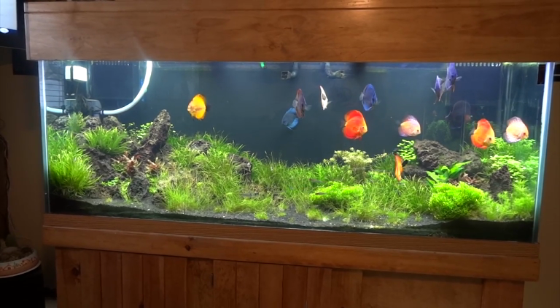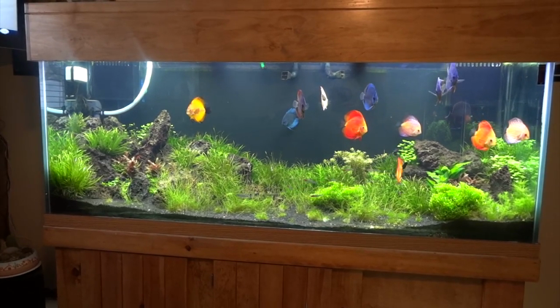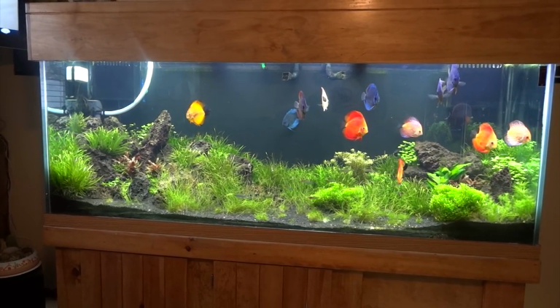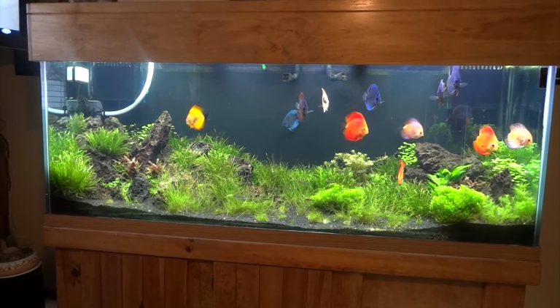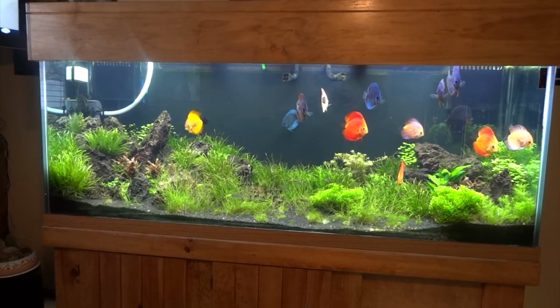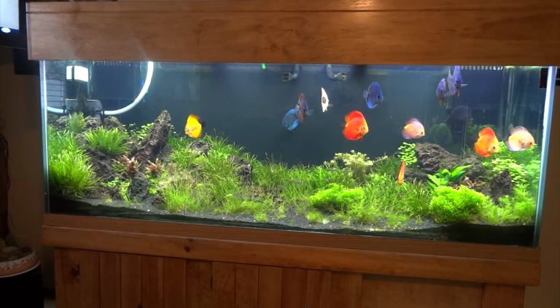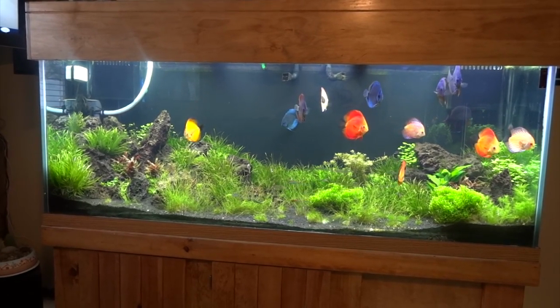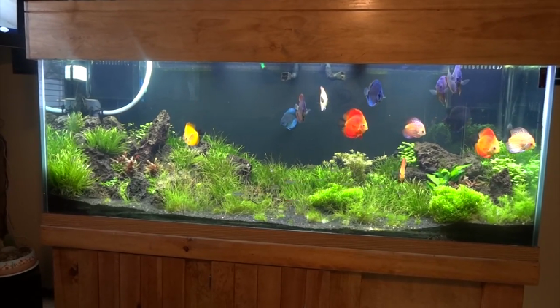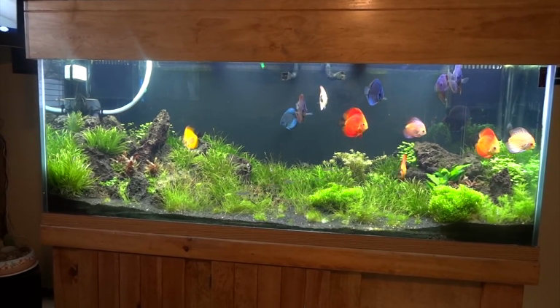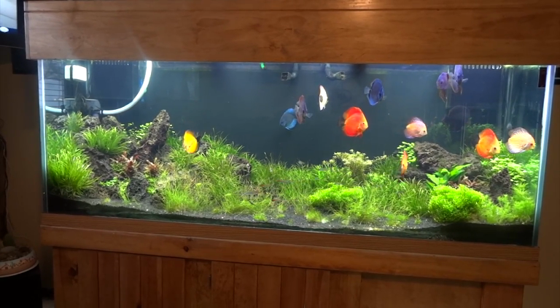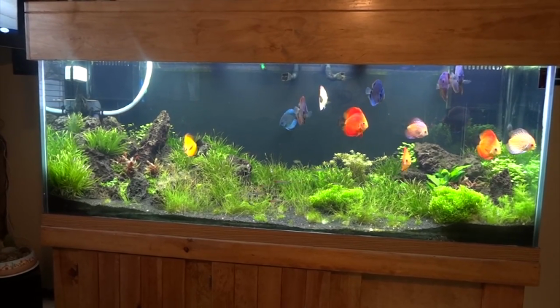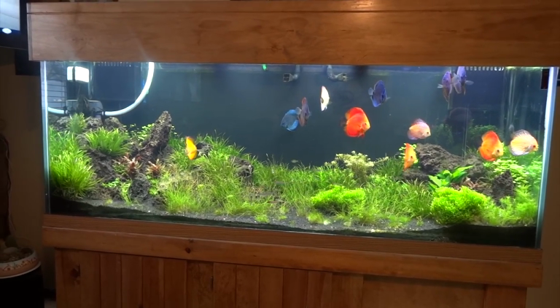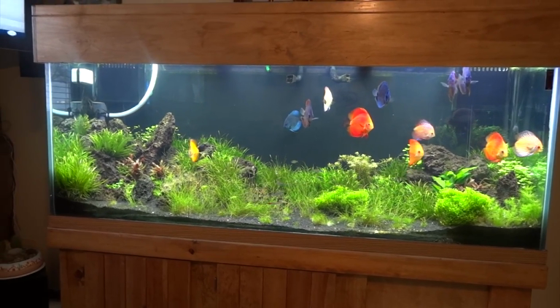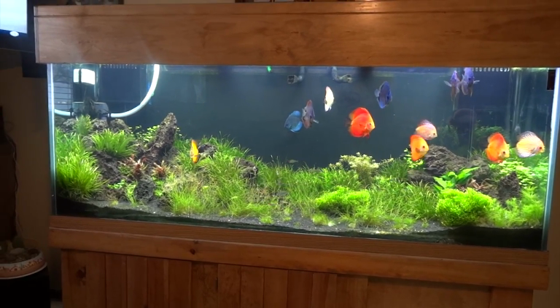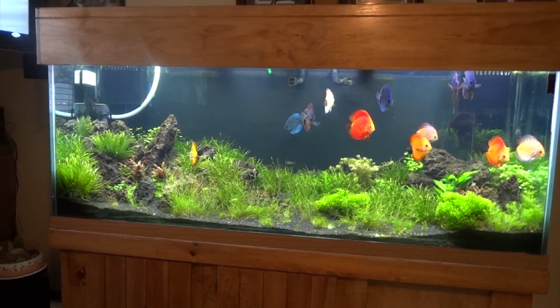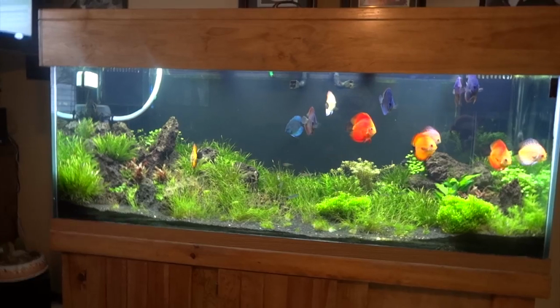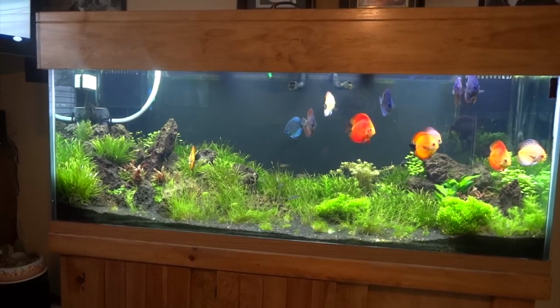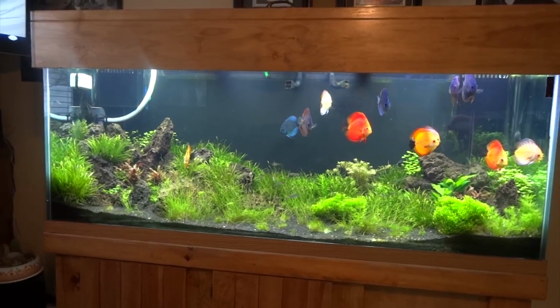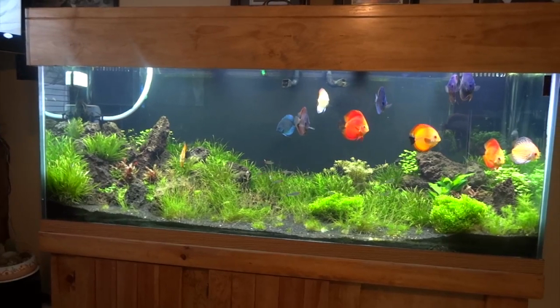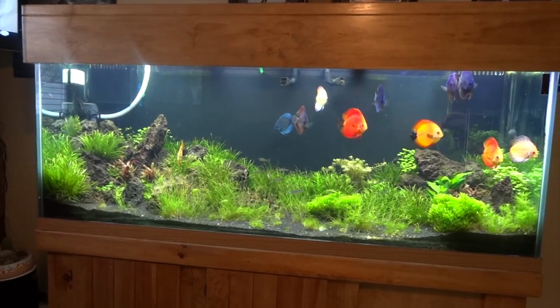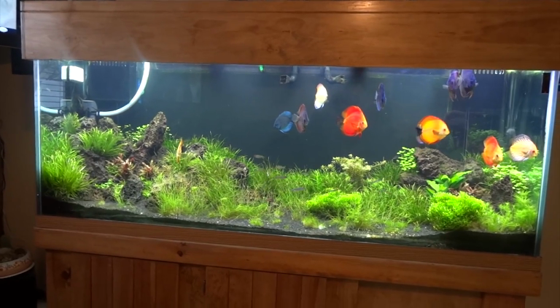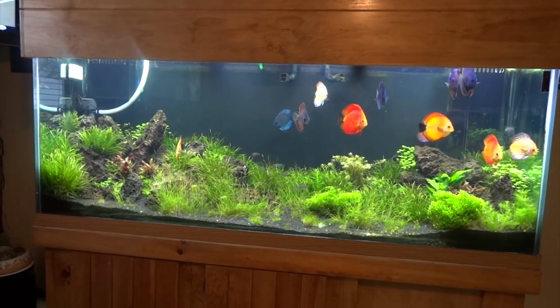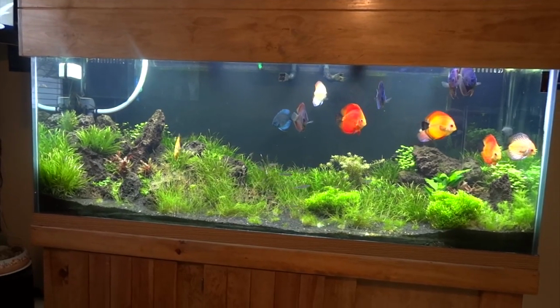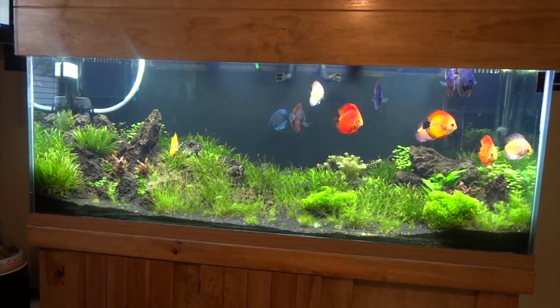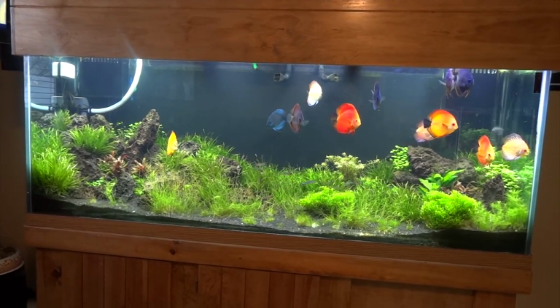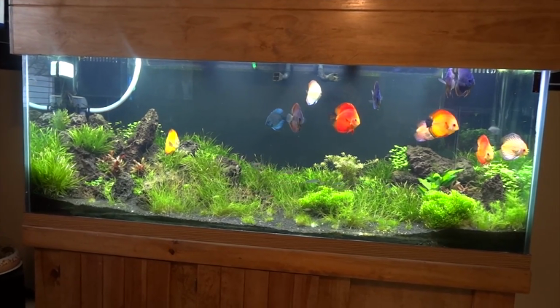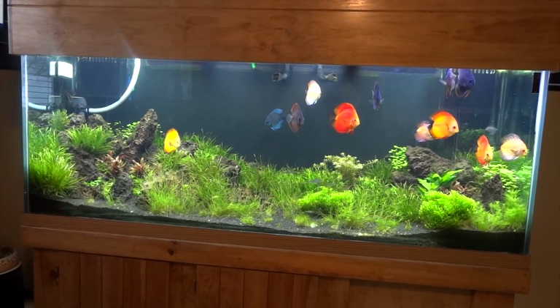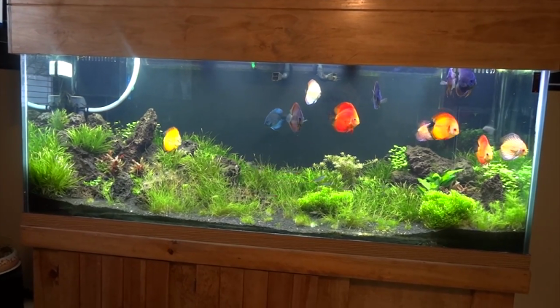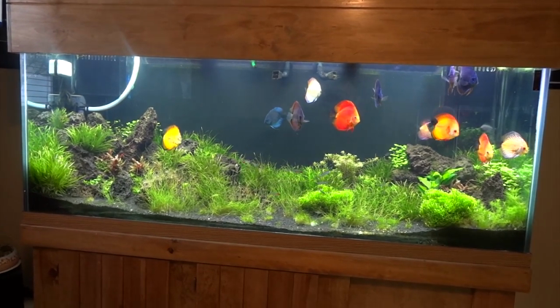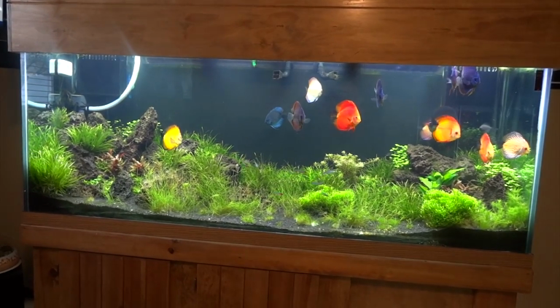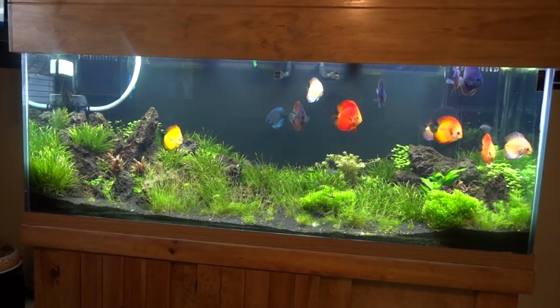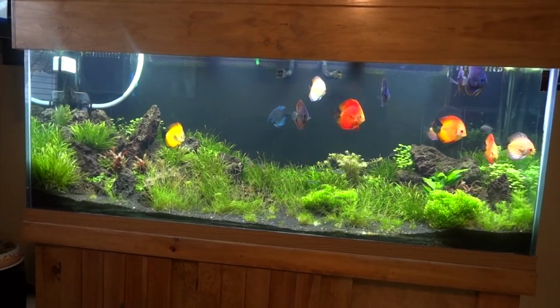Hey YouTube, you want to see the new scape on my 150 gallon discus tank? Stay tuned.